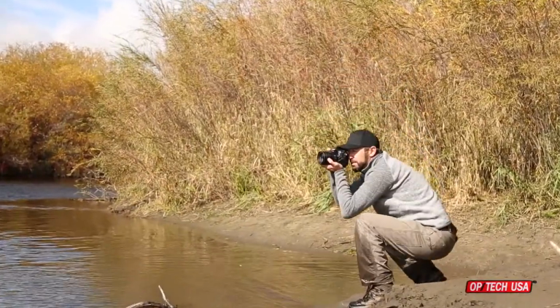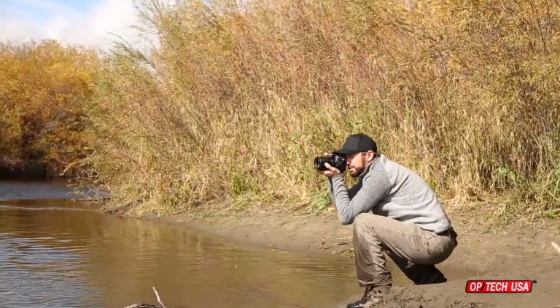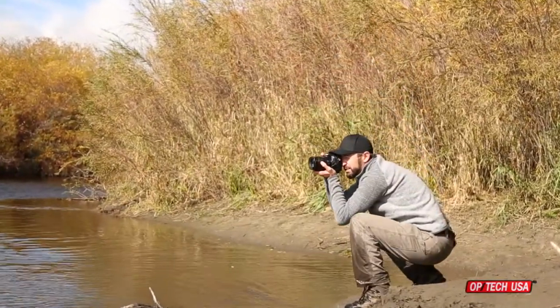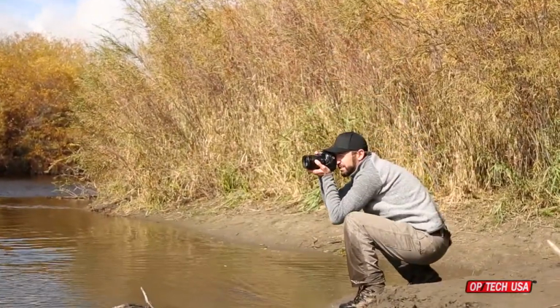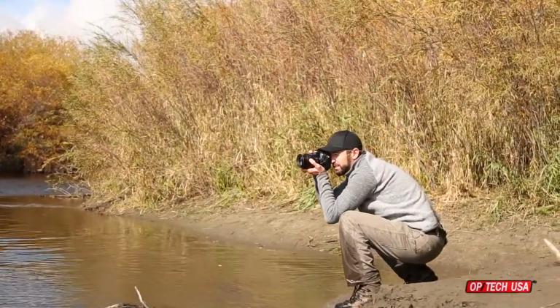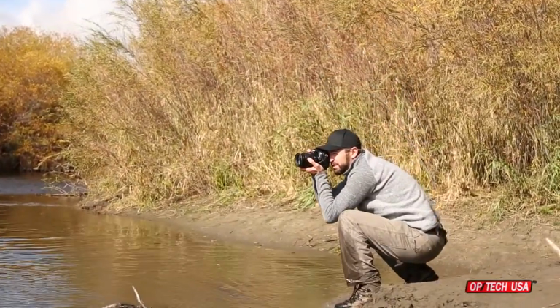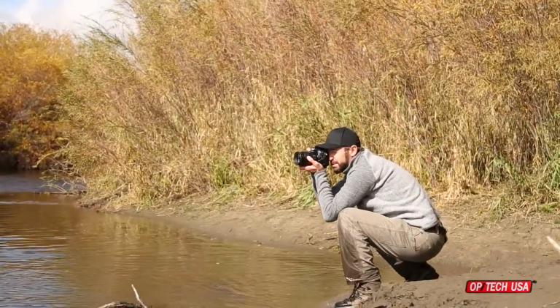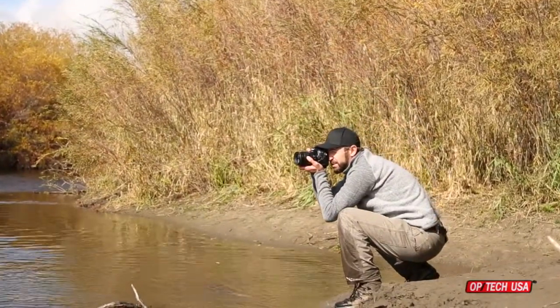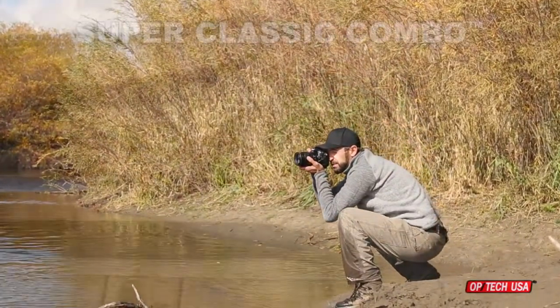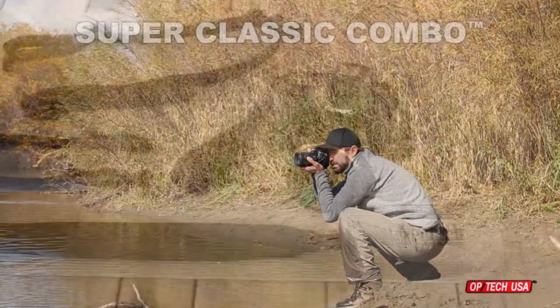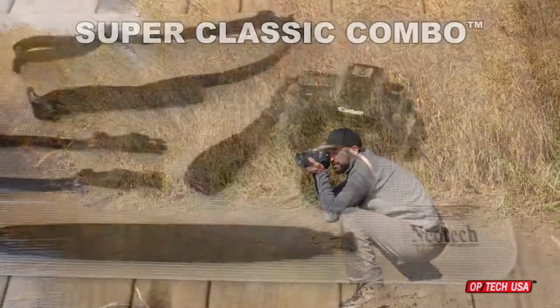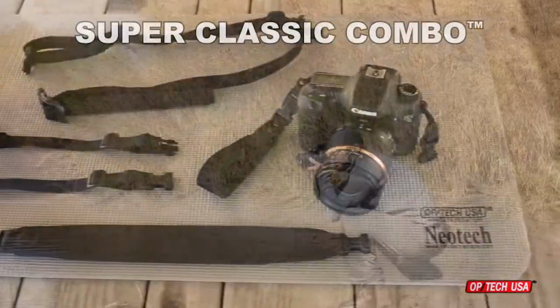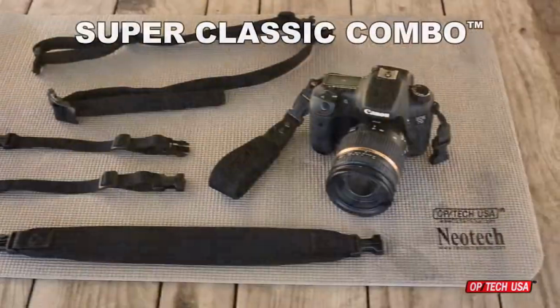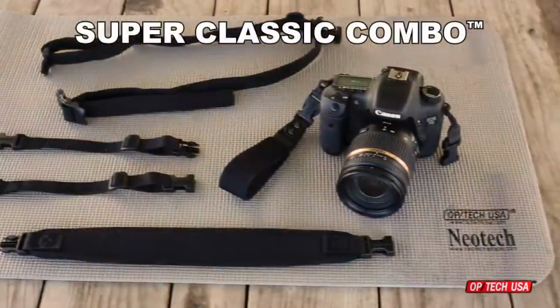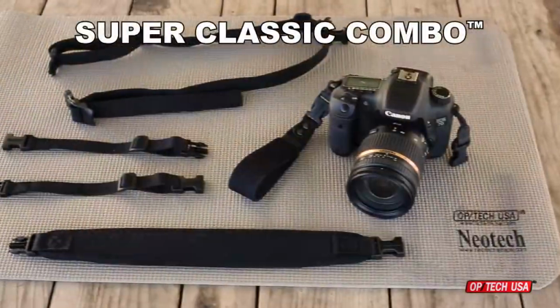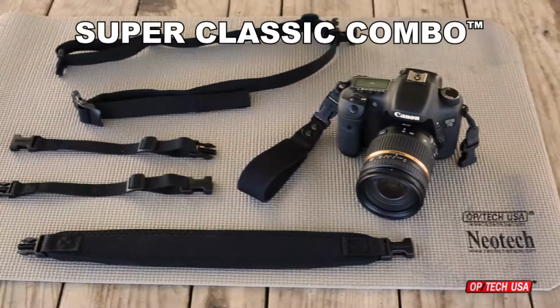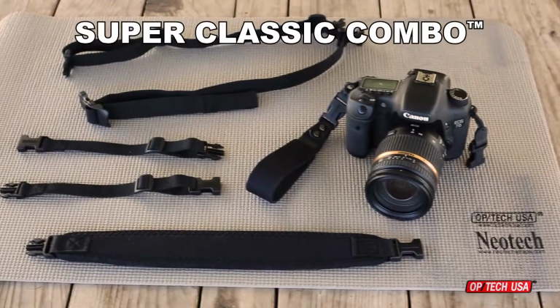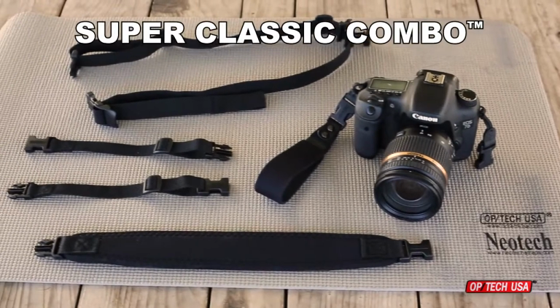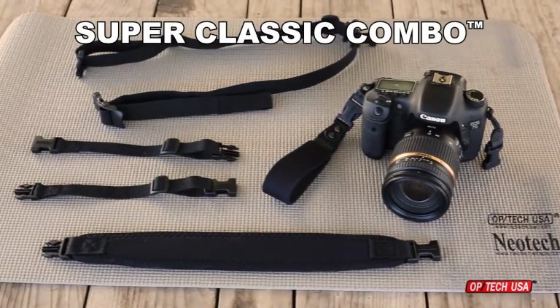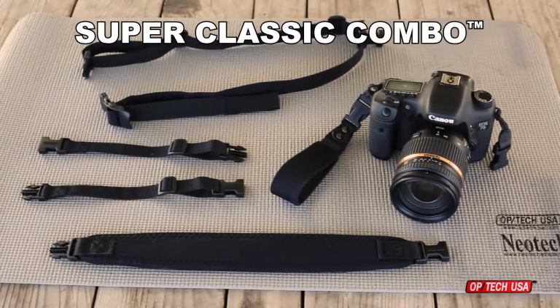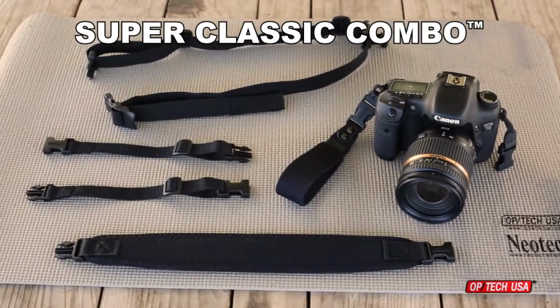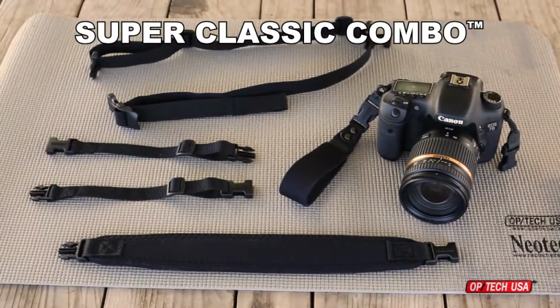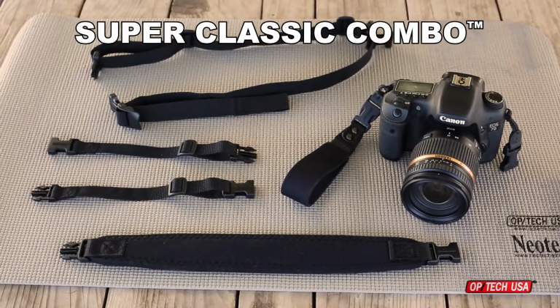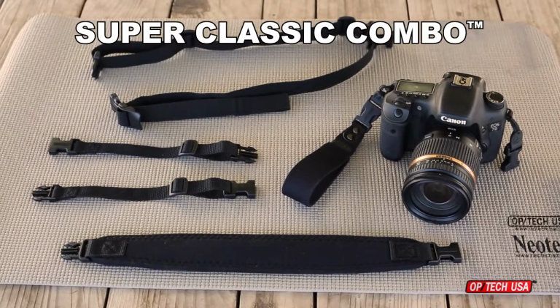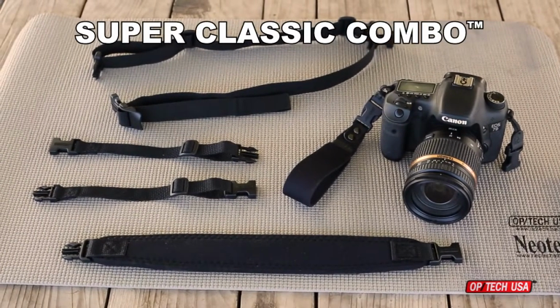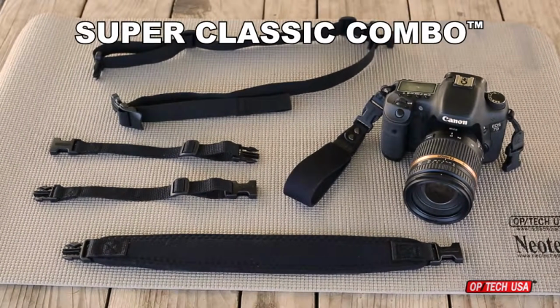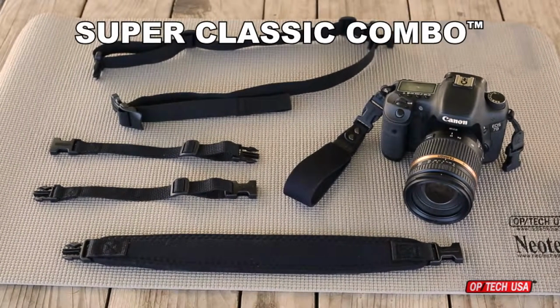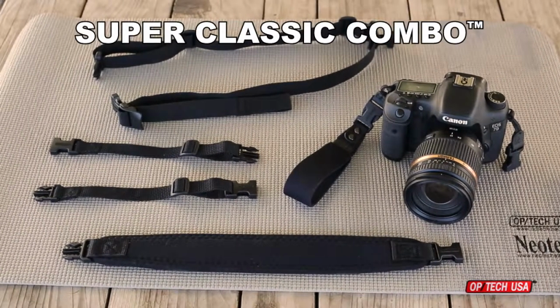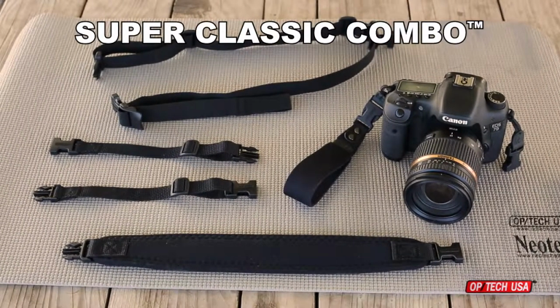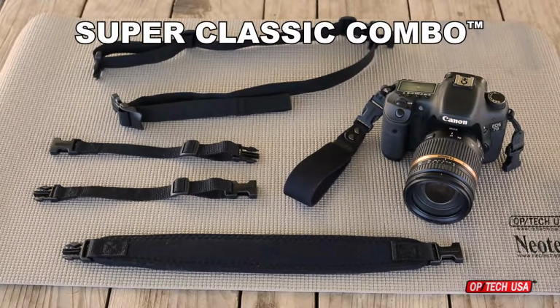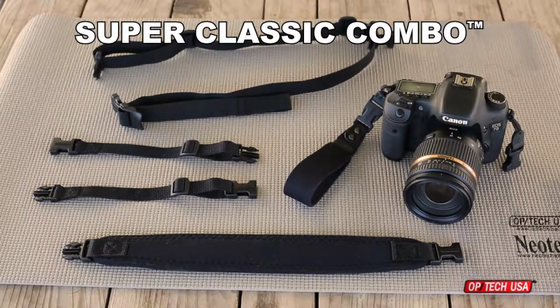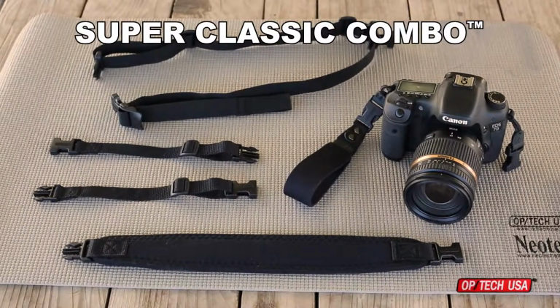The Super Classic Combo, proudly made in the USA by Optech USA.